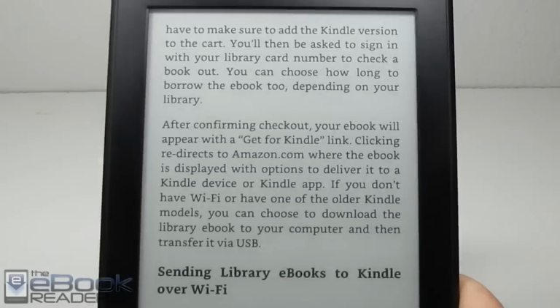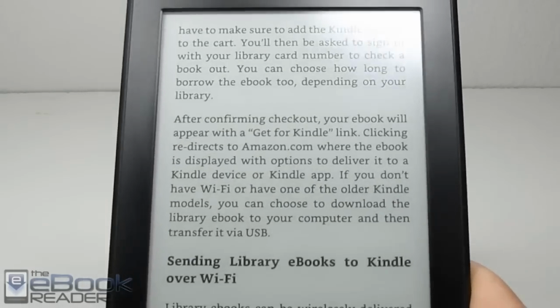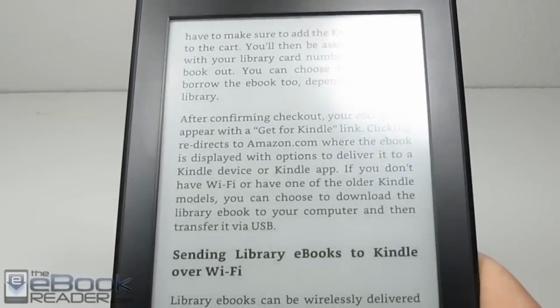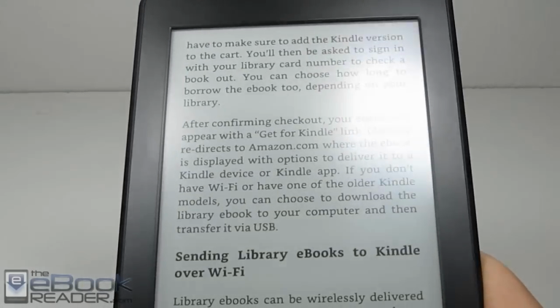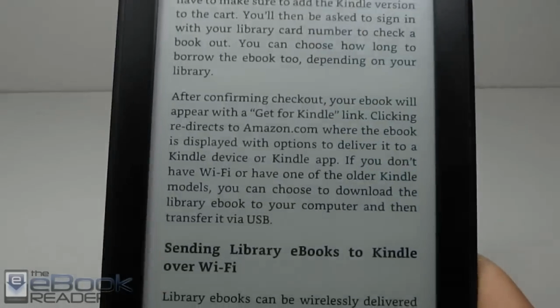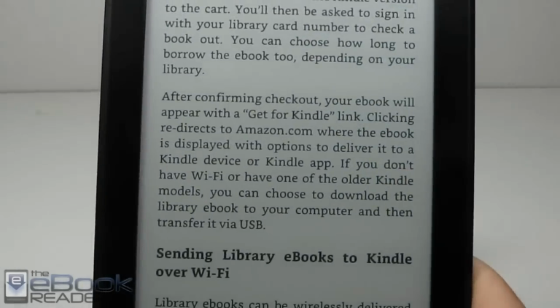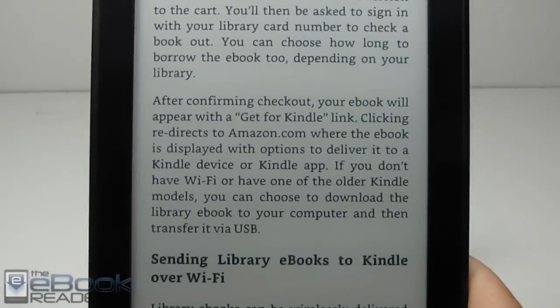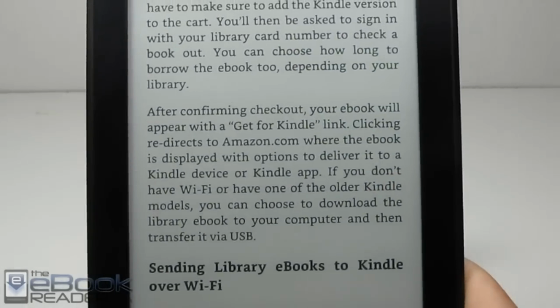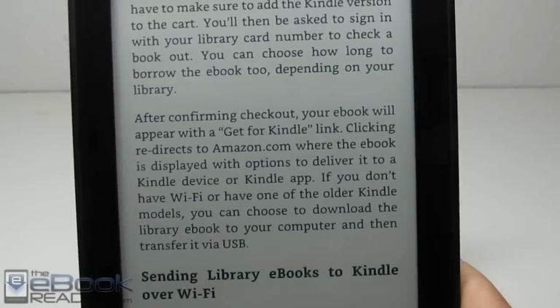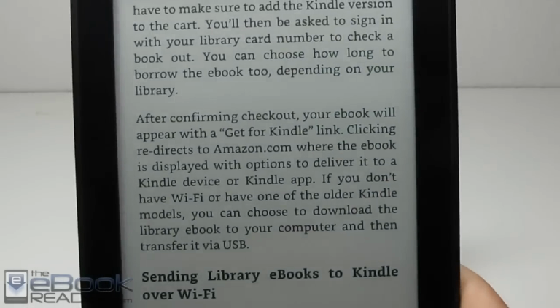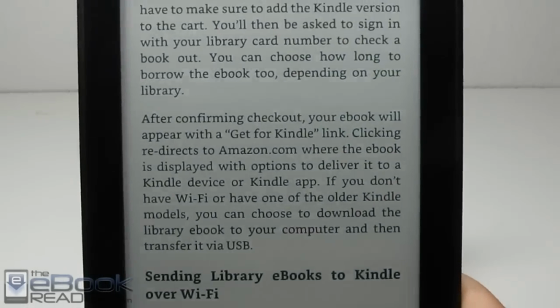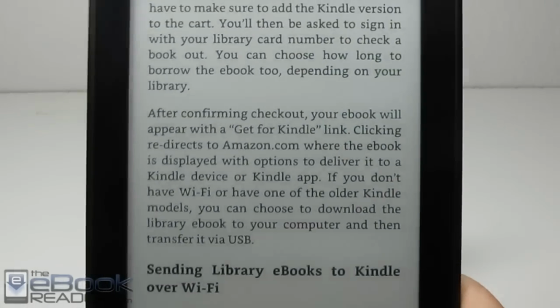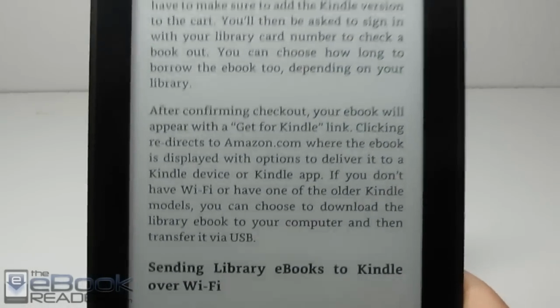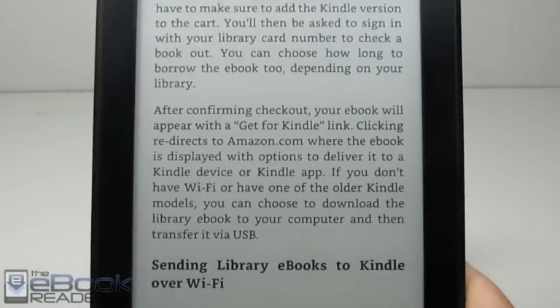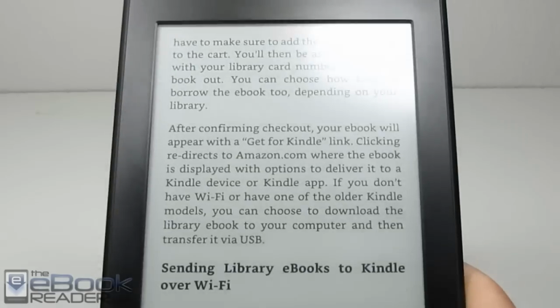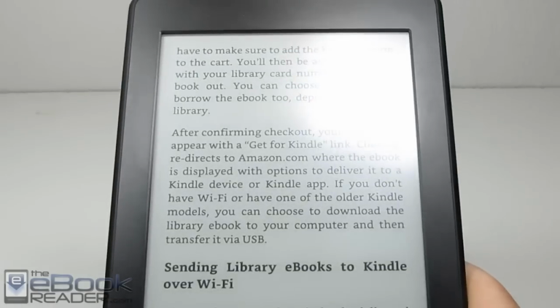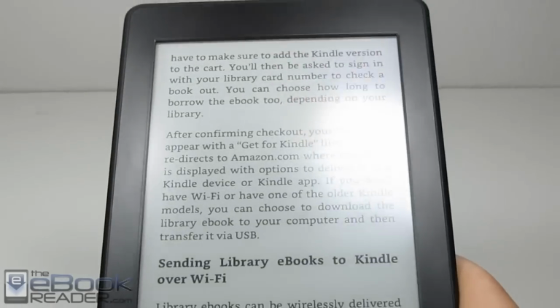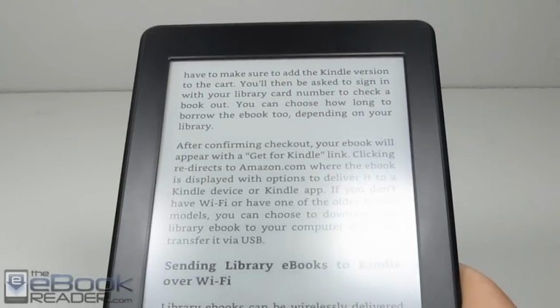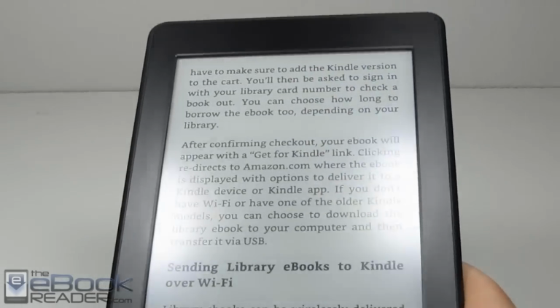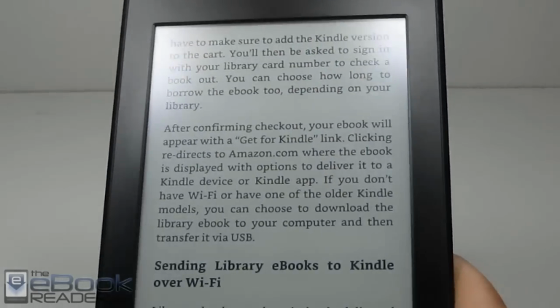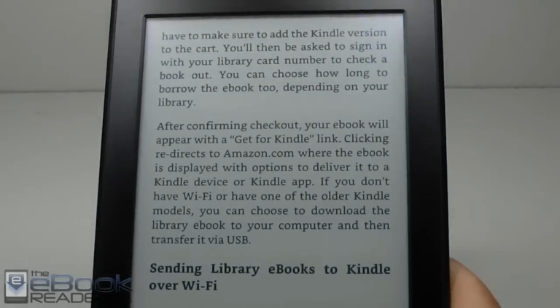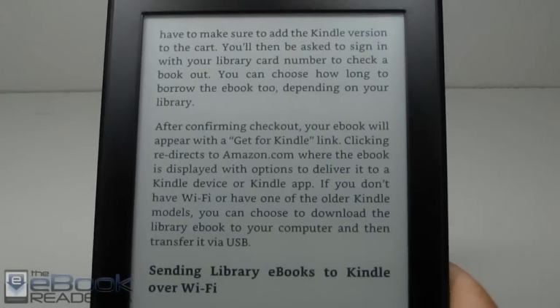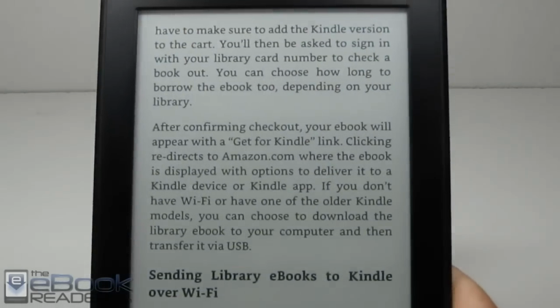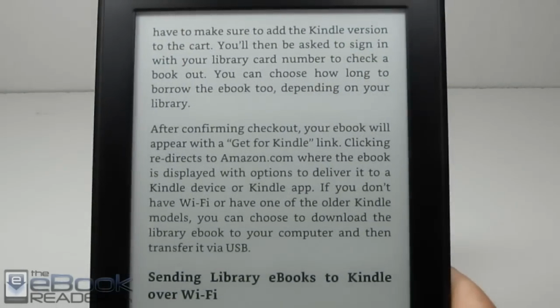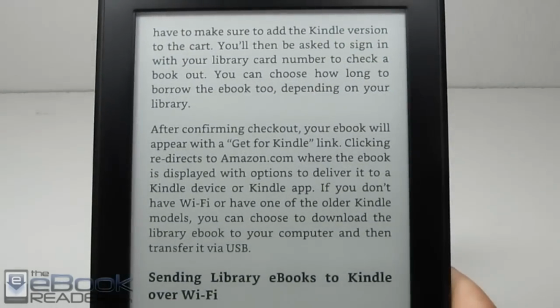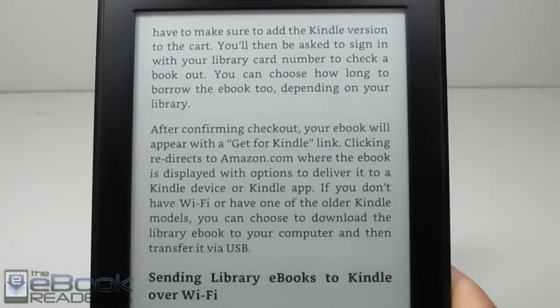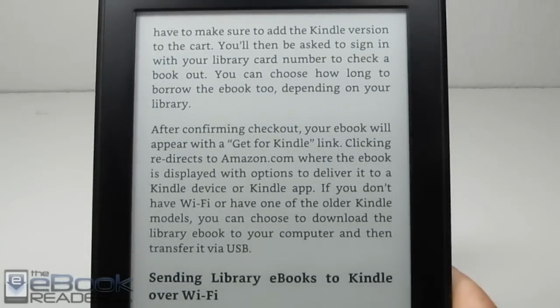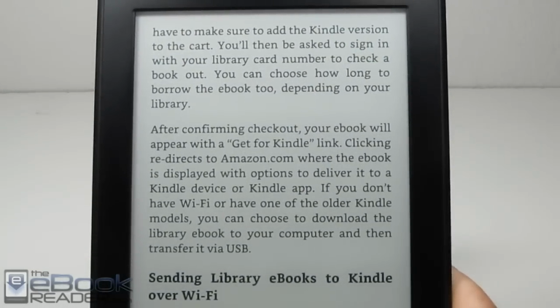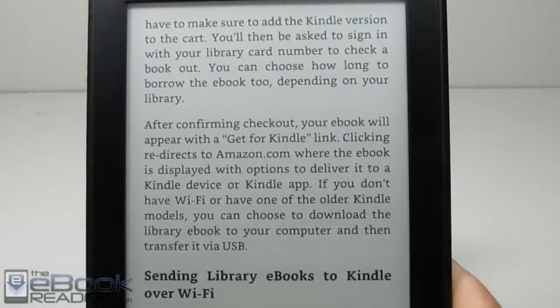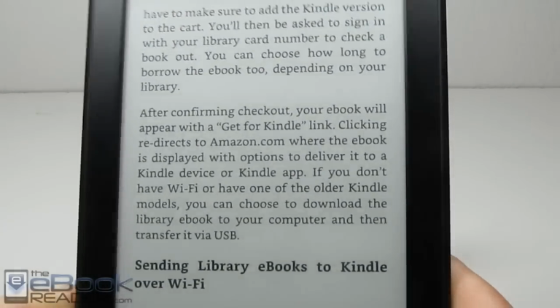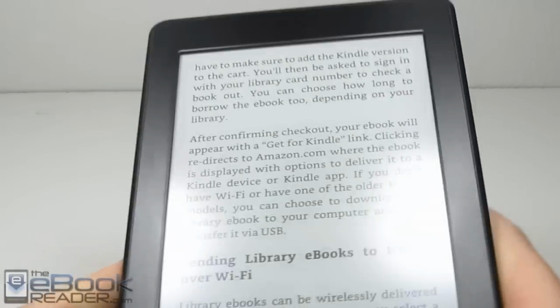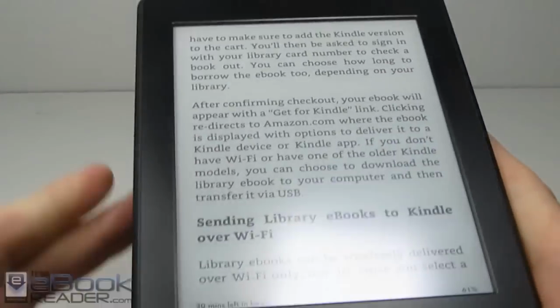Page turns, menu, loading books — everything's the exact same speed as the old device. So I'm going to go ahead and walk you through the features.